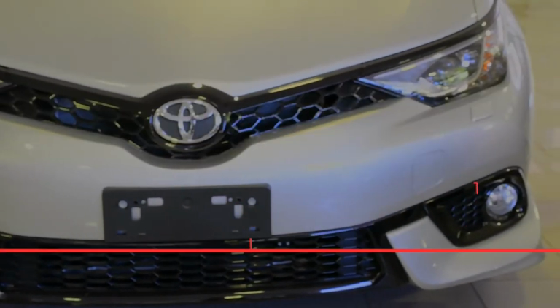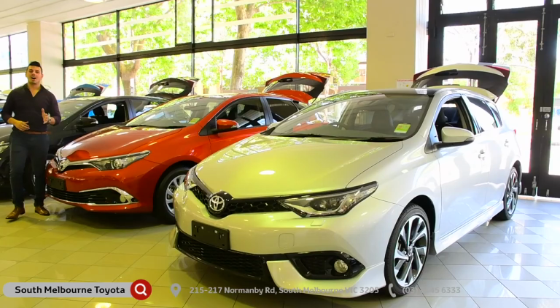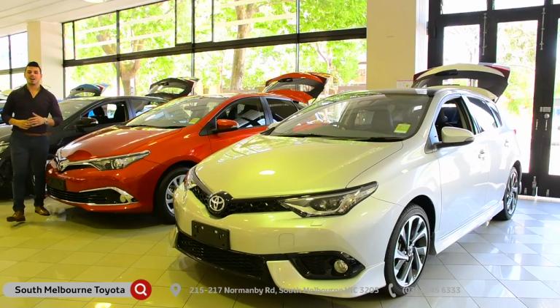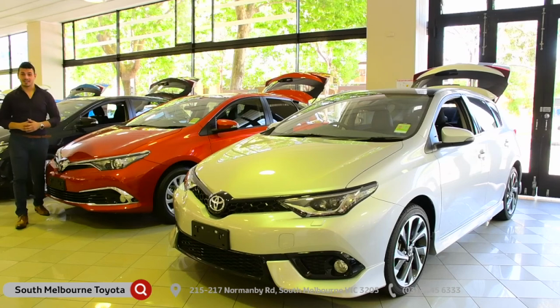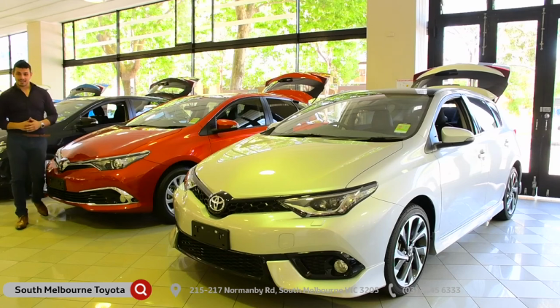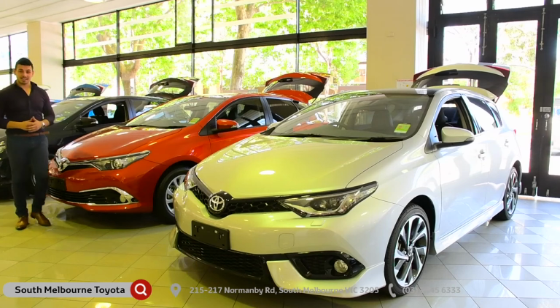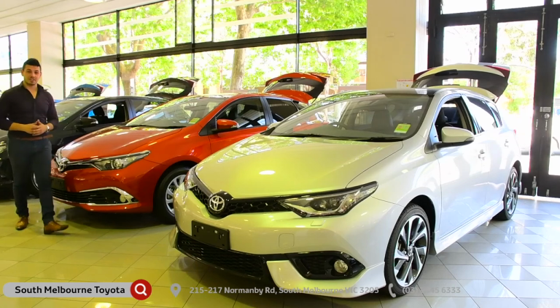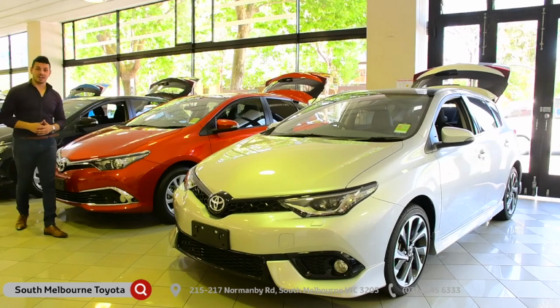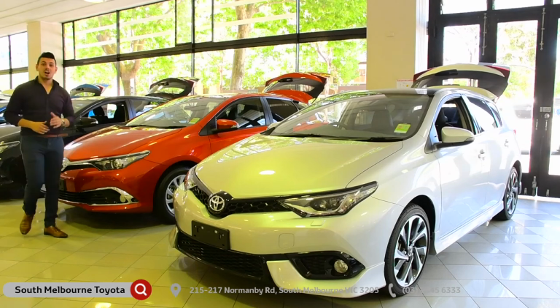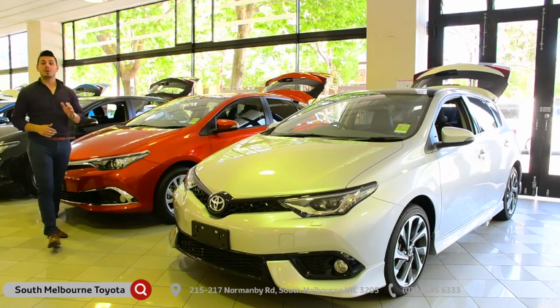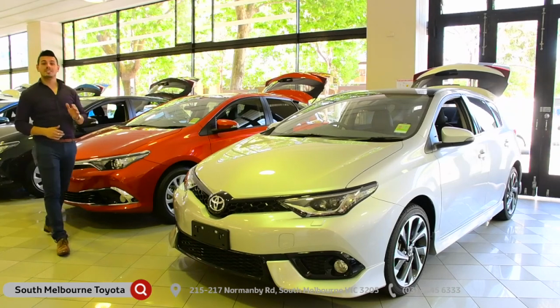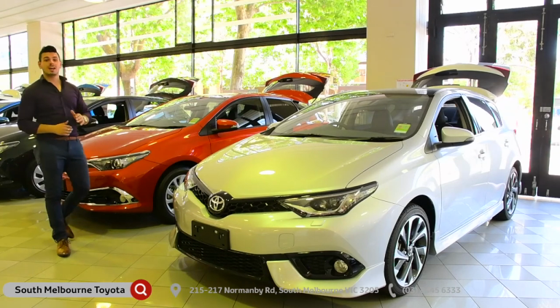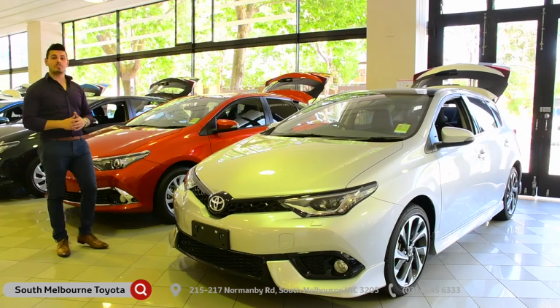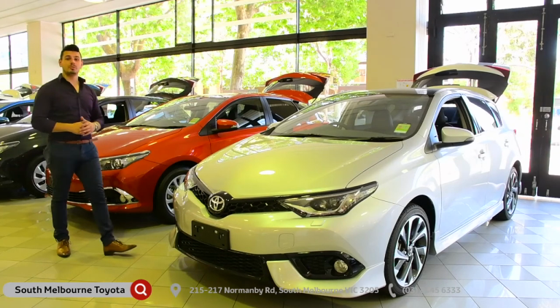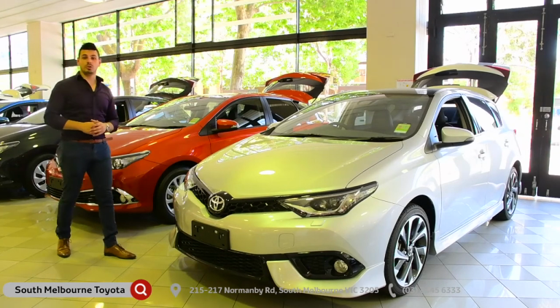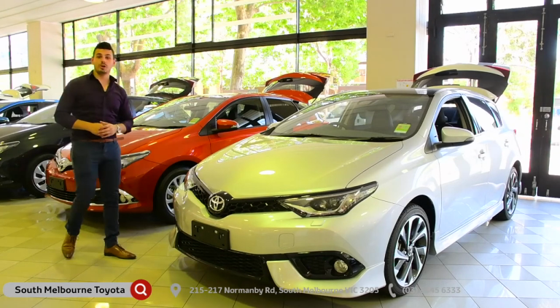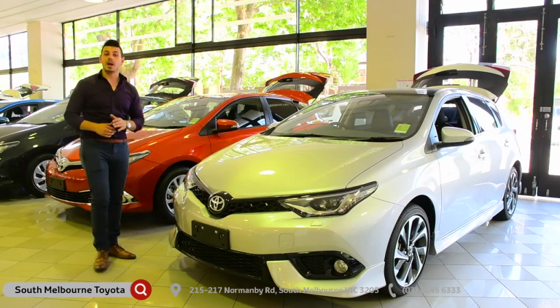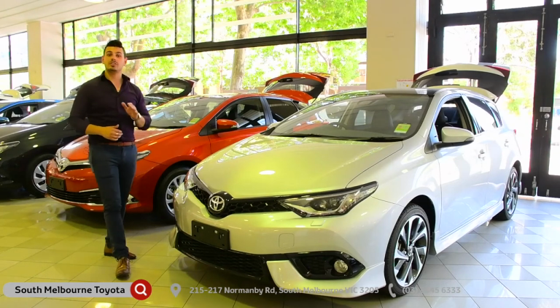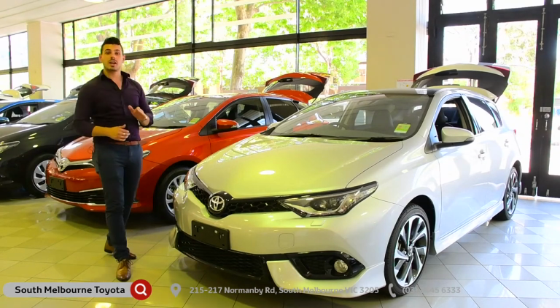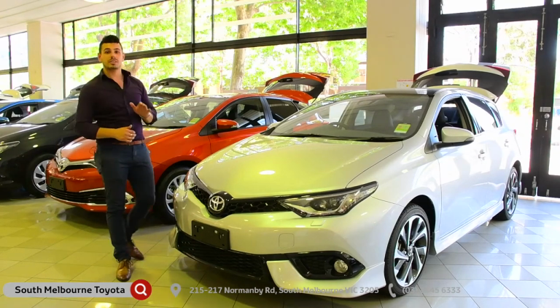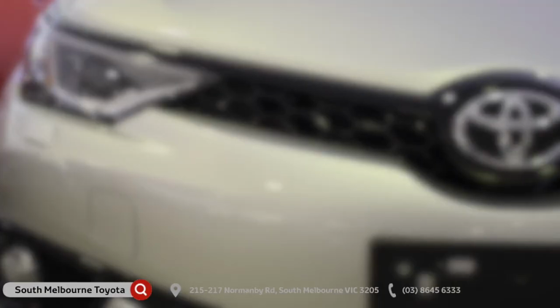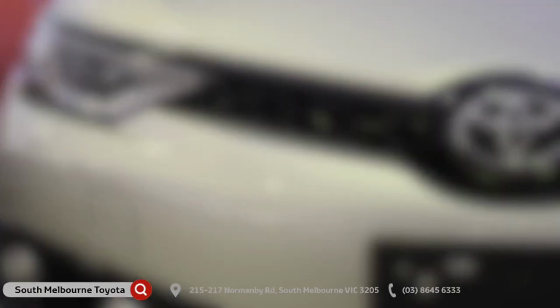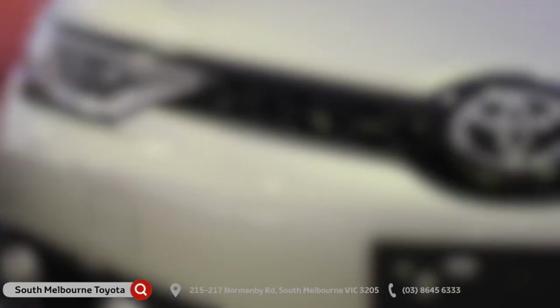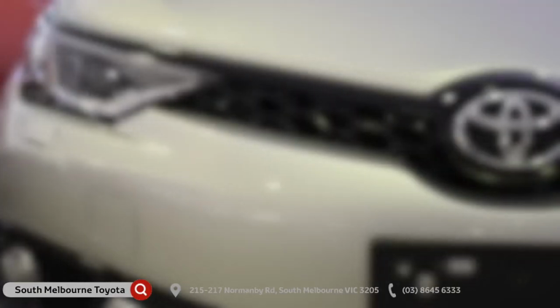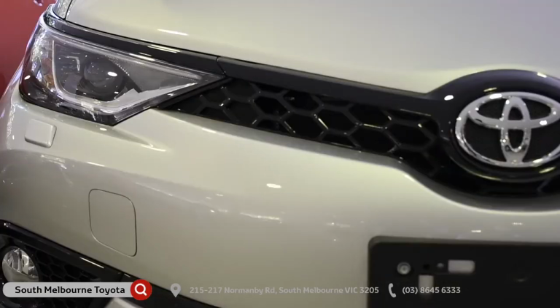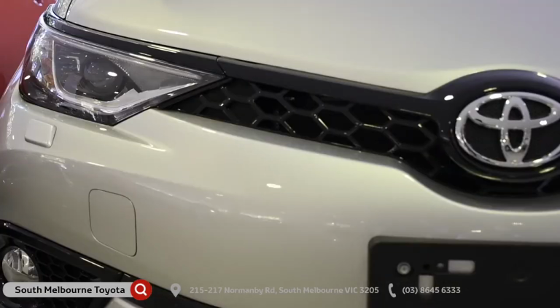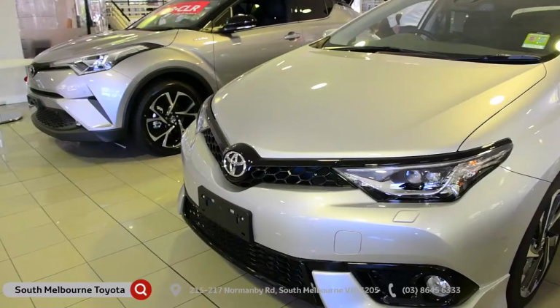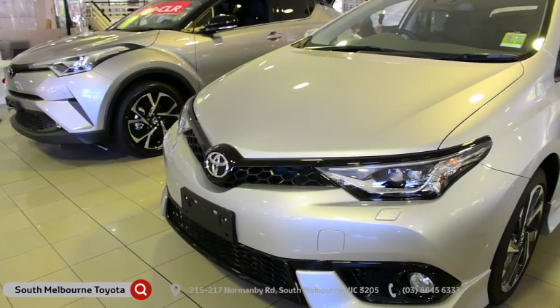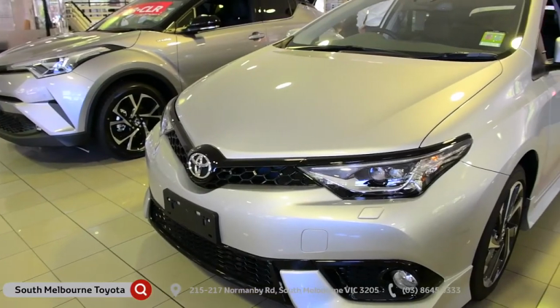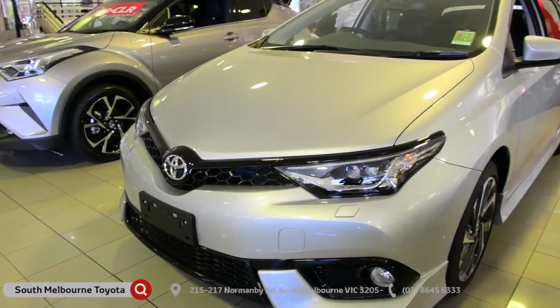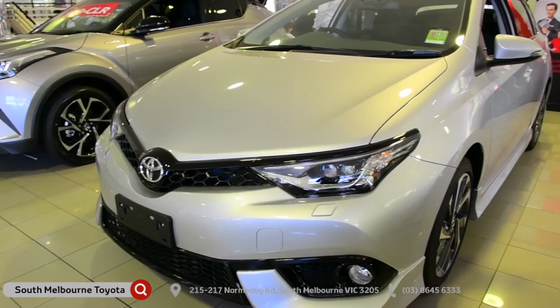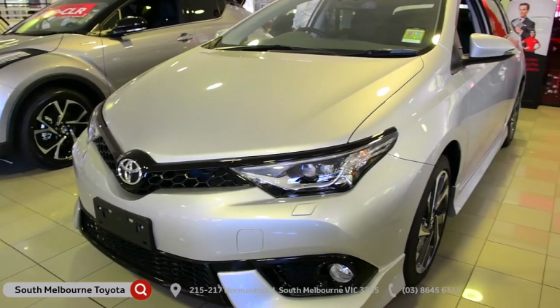Hi there, Nando here. I'm at South Melbourne Toyota, and today we're taking a look at the 2018 Toyota Corolla.